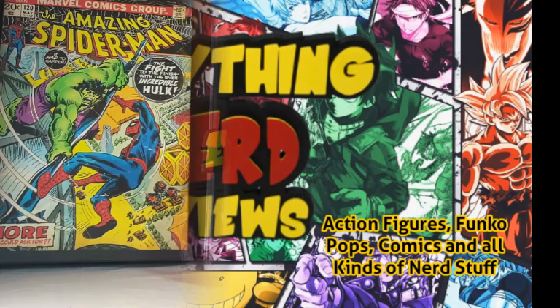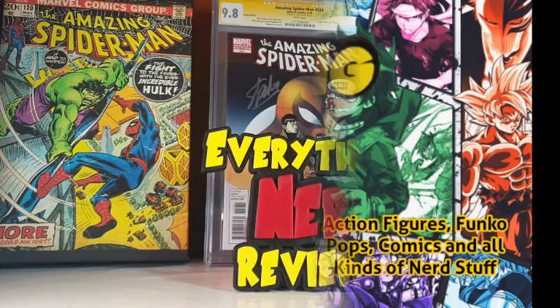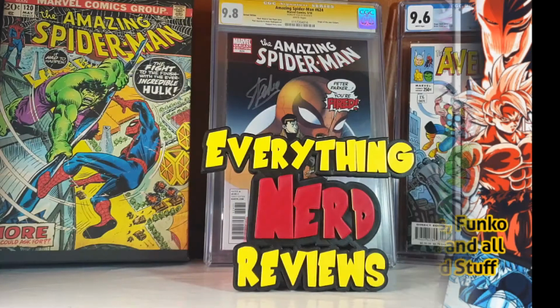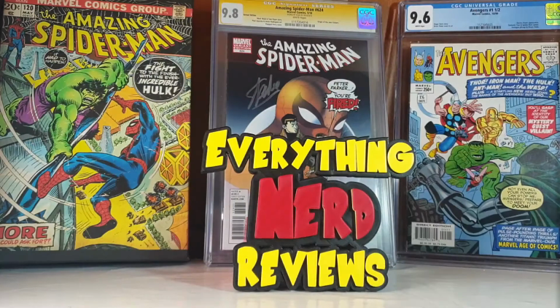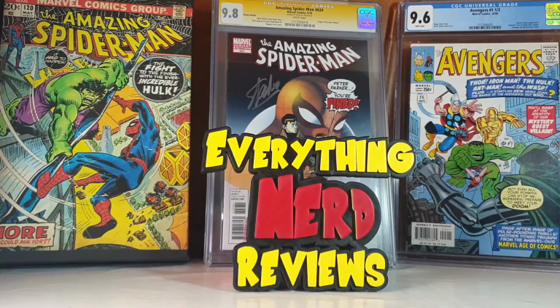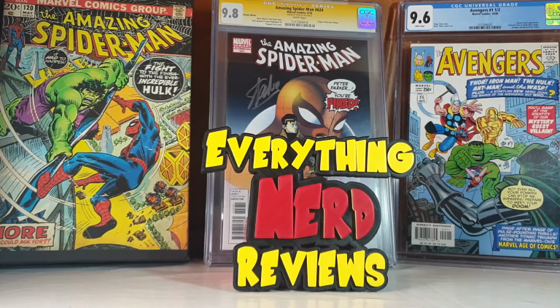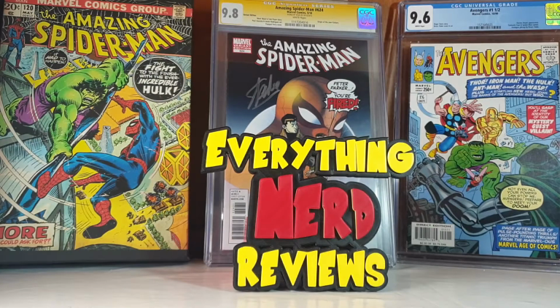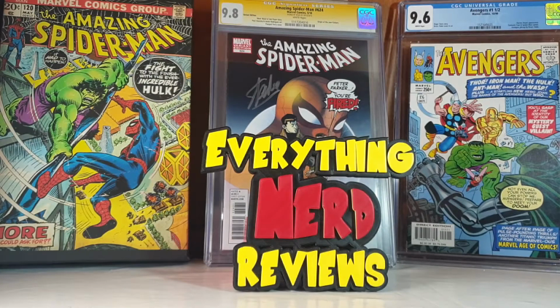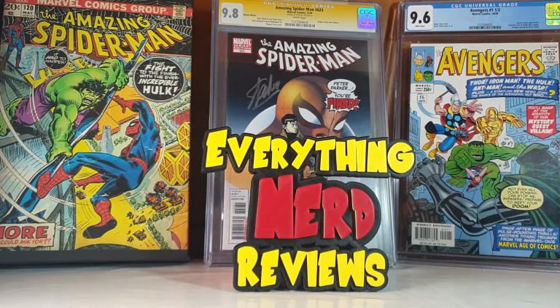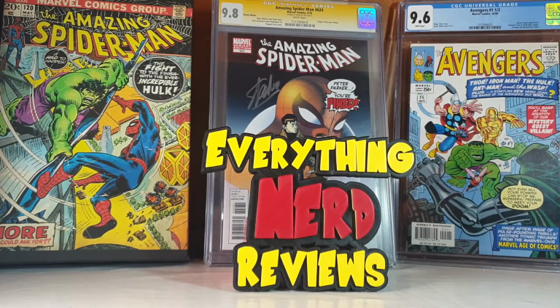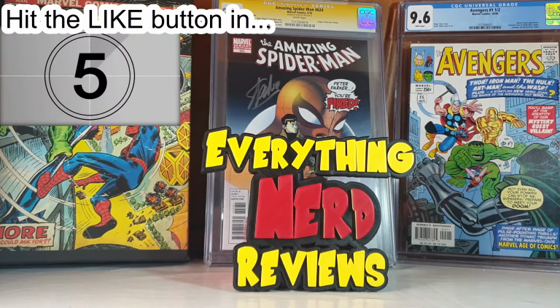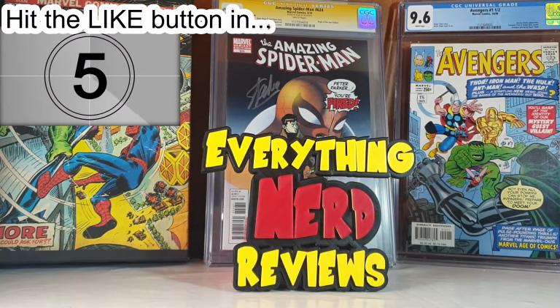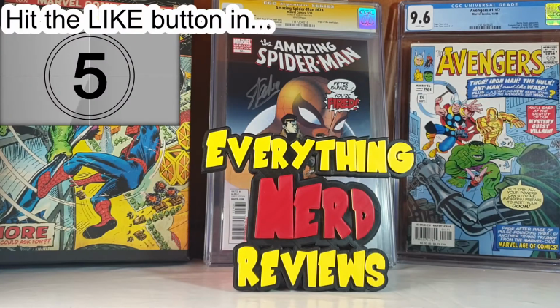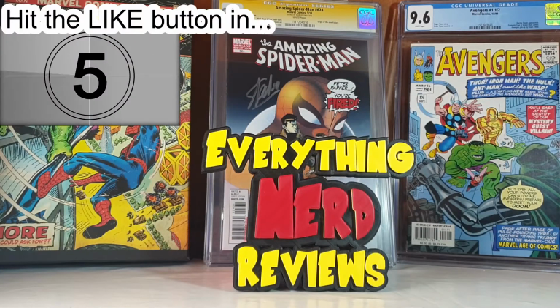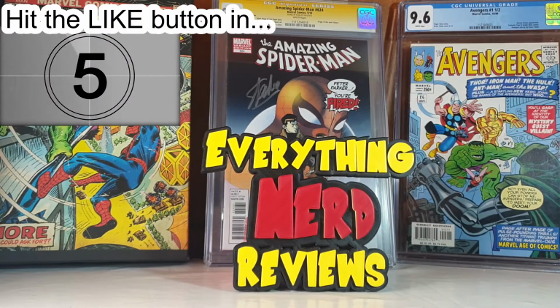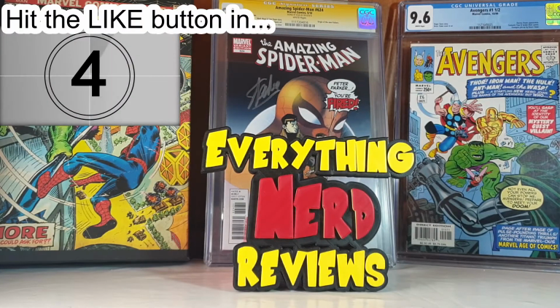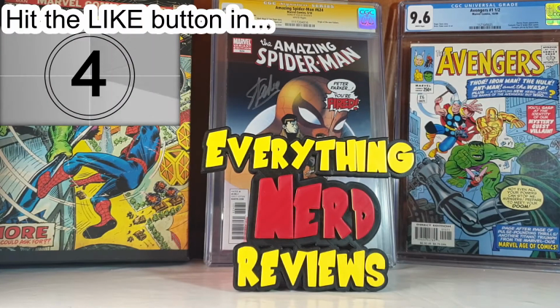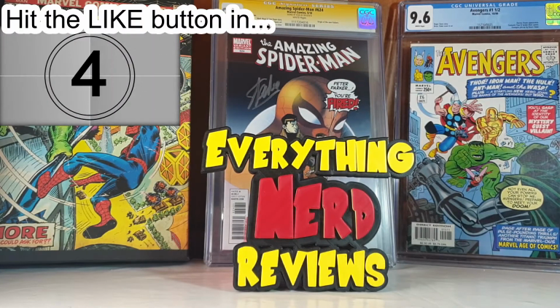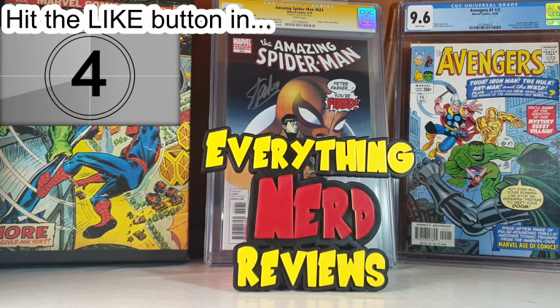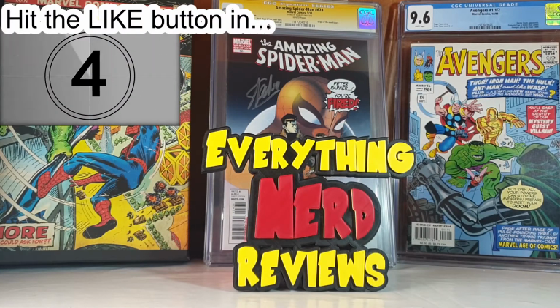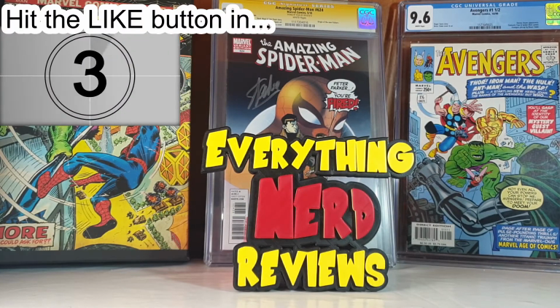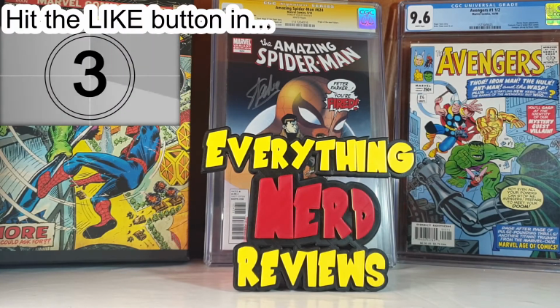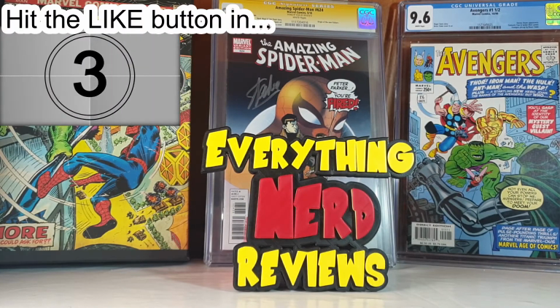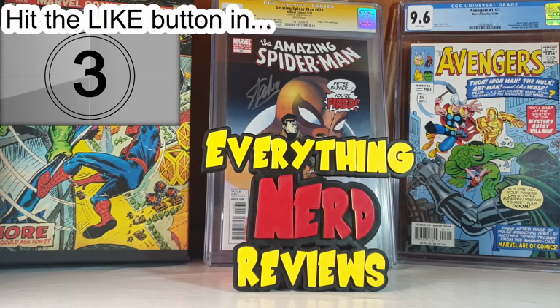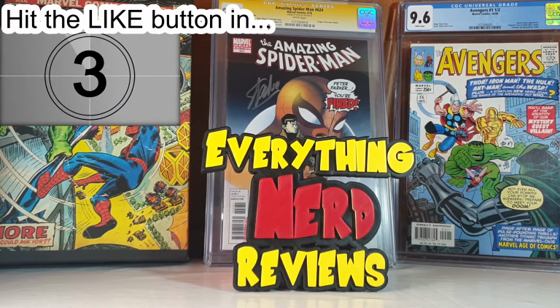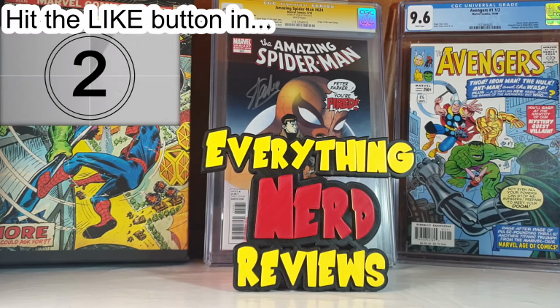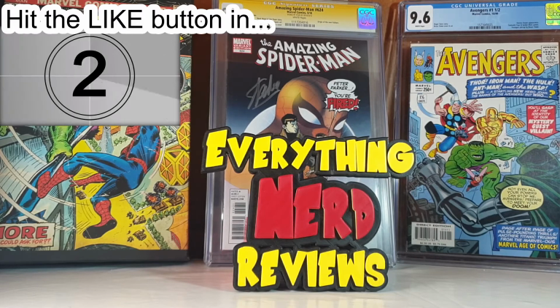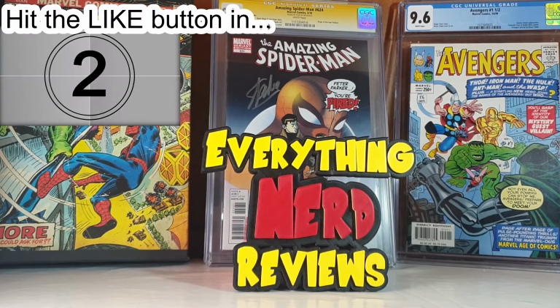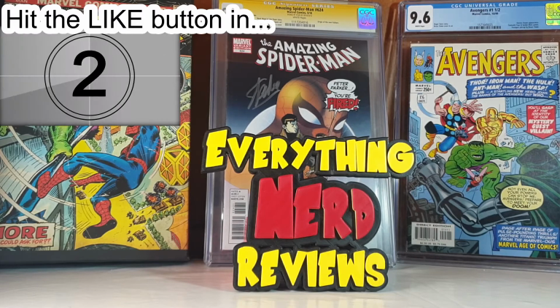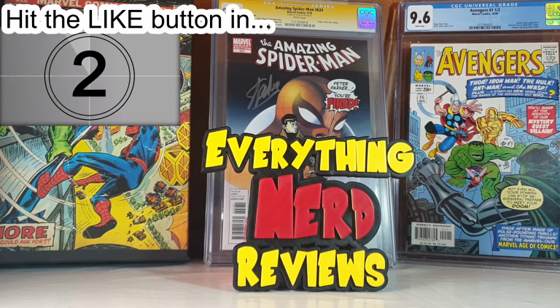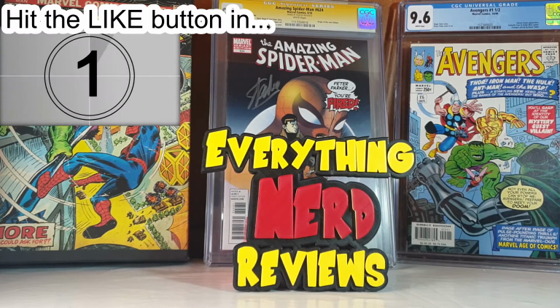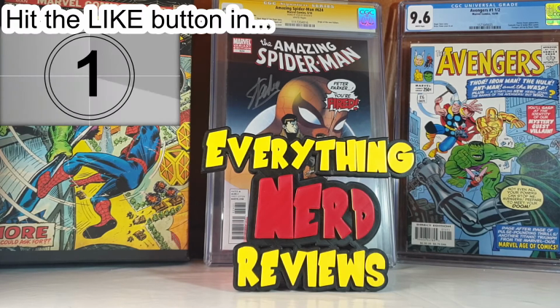Hello everyone! Welcome to my channel, welcome to Everything Nerd Reviews! So guys,